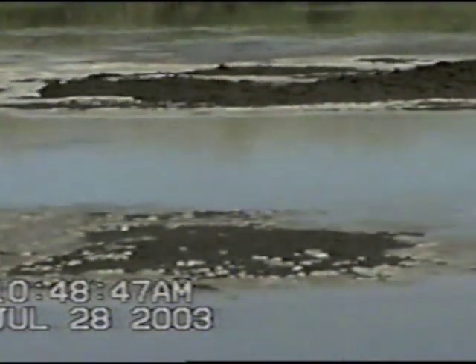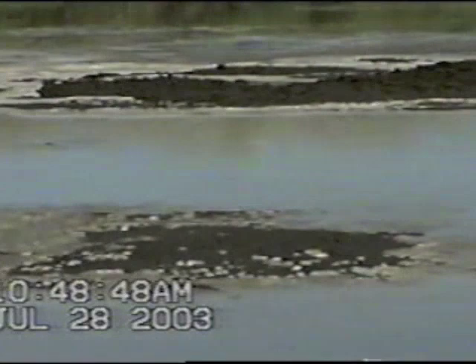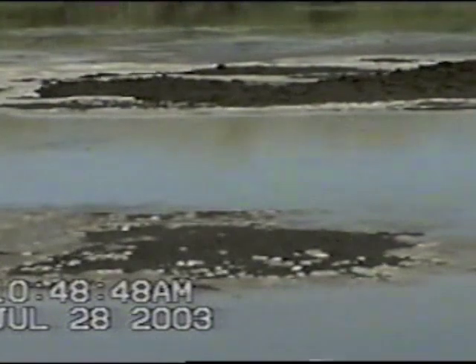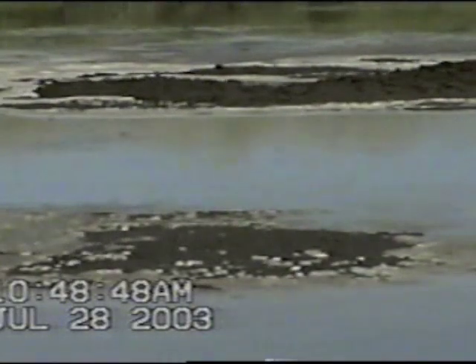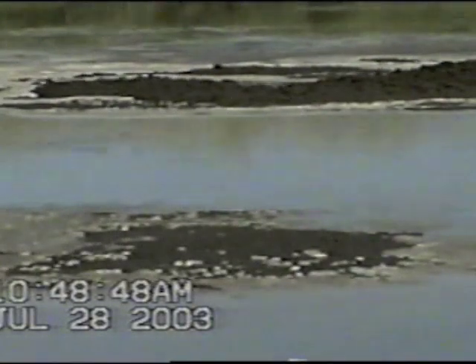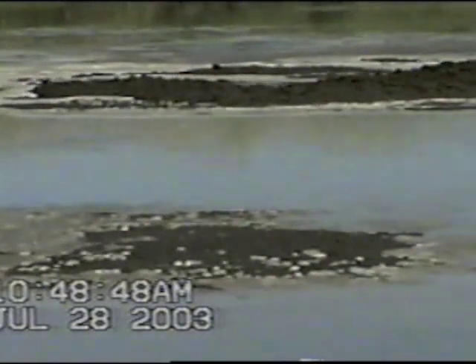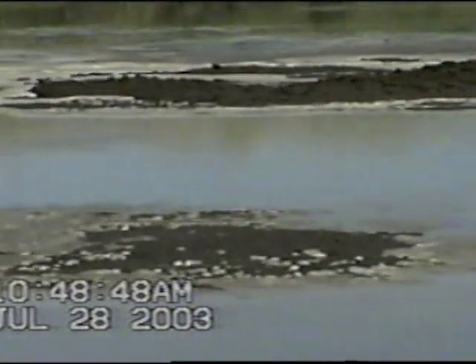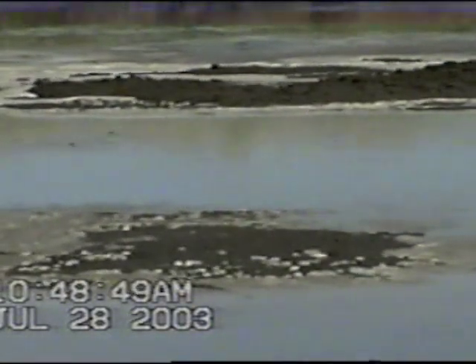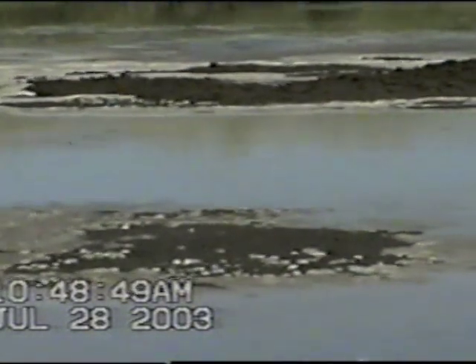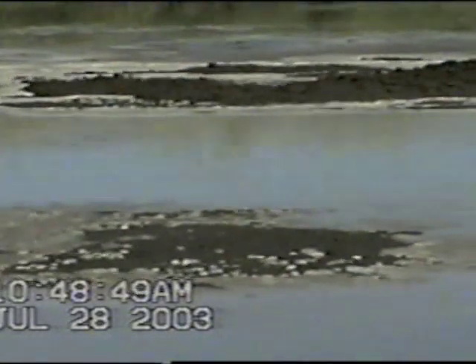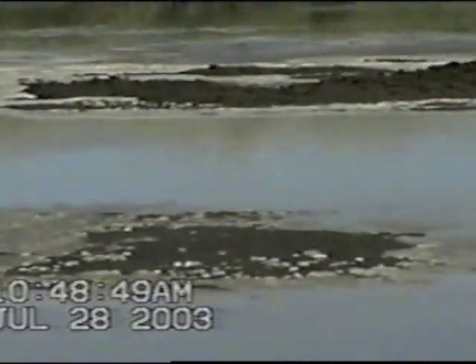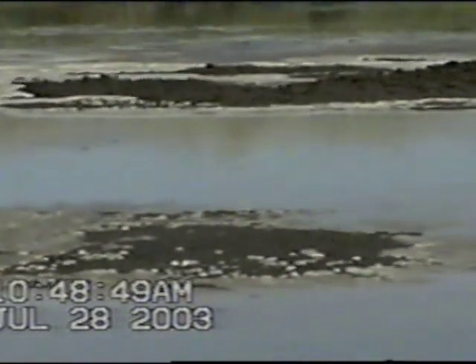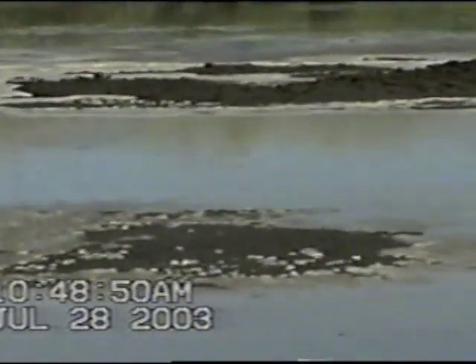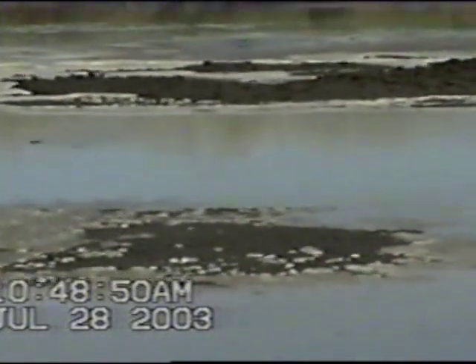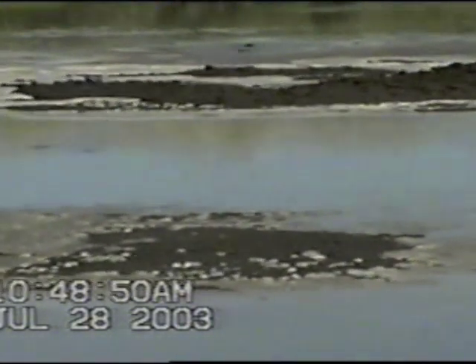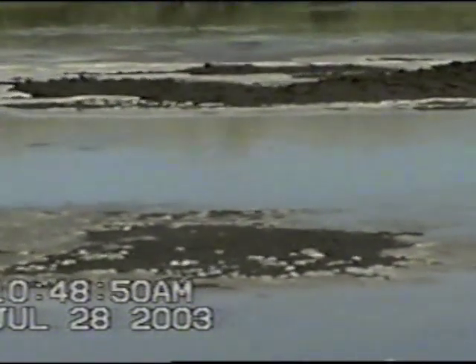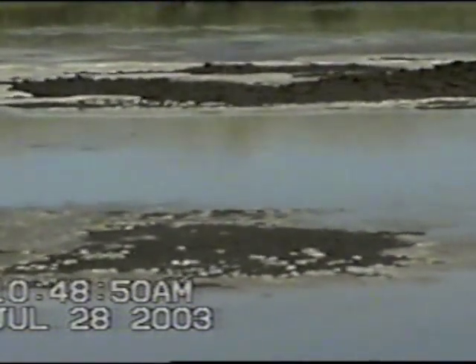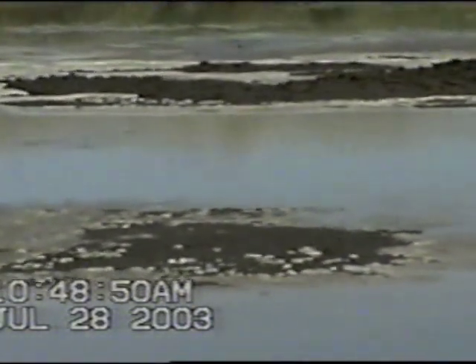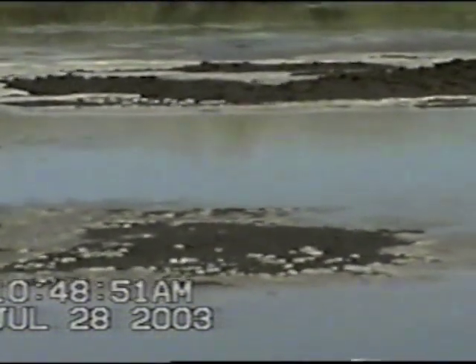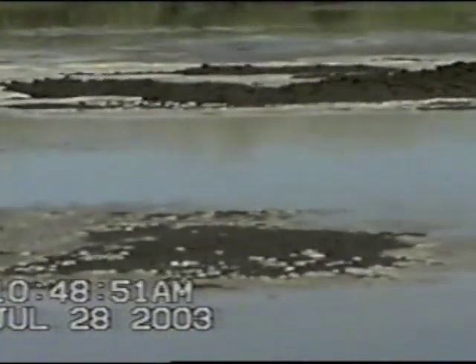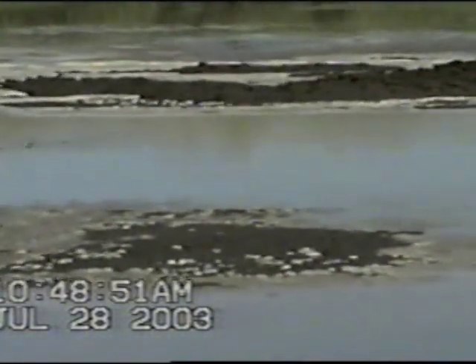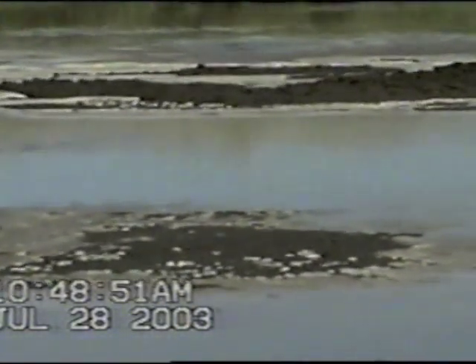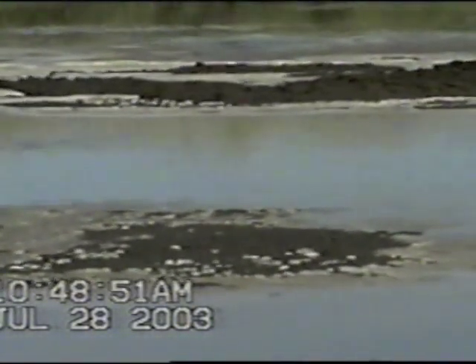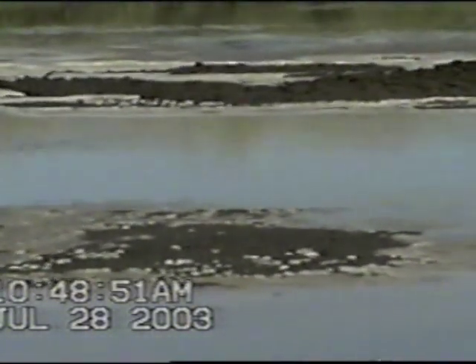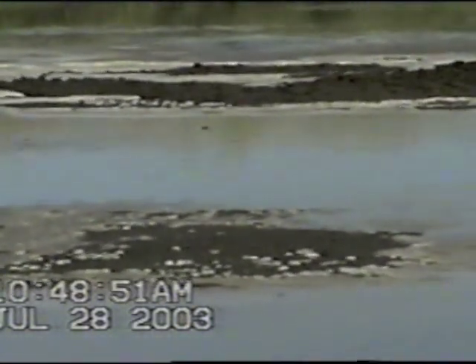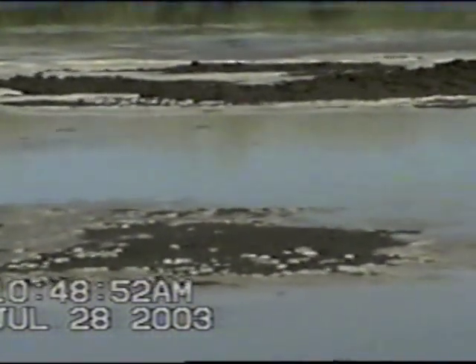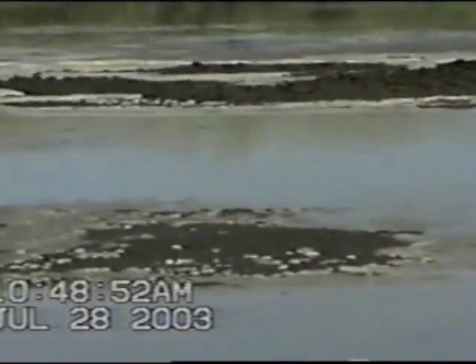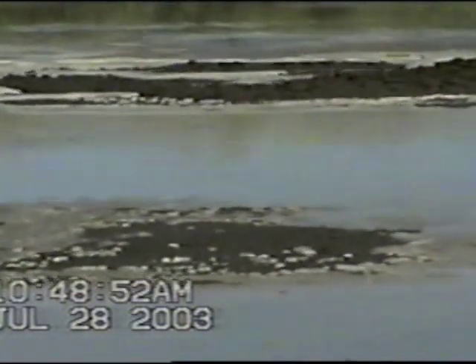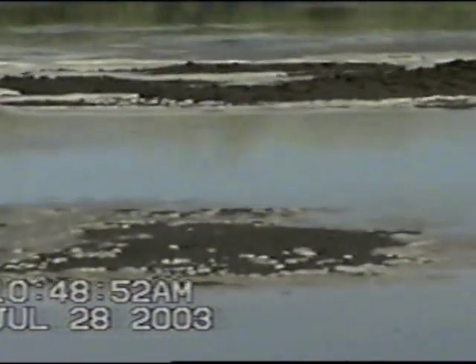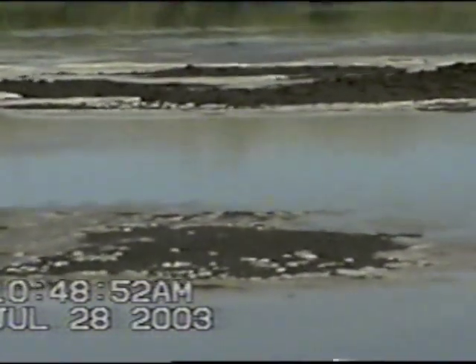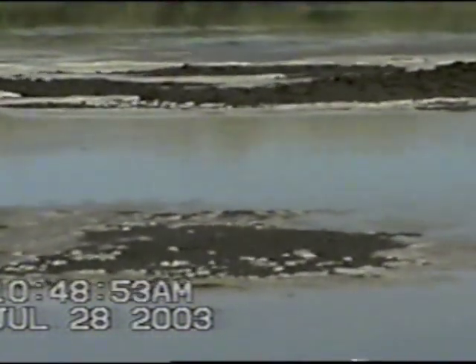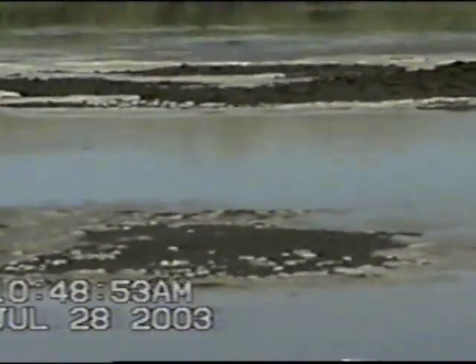Alan Ritchie Derry, Pond 1, July 28, 2003.